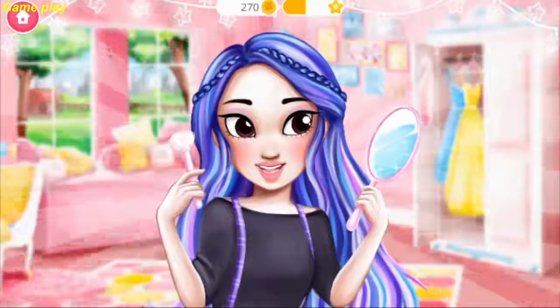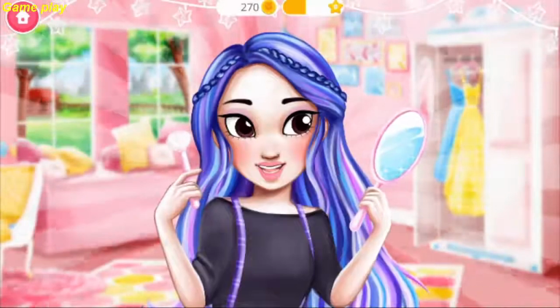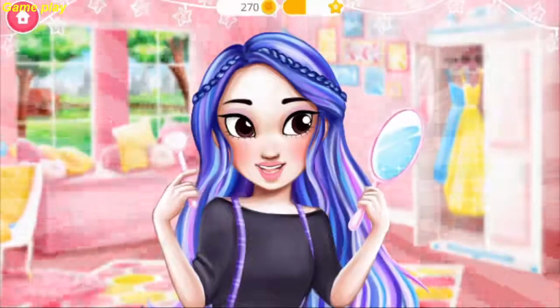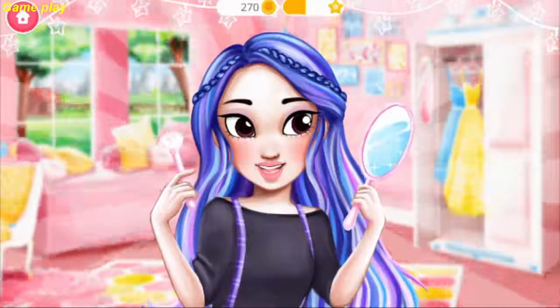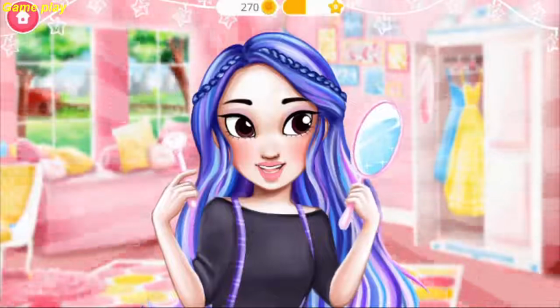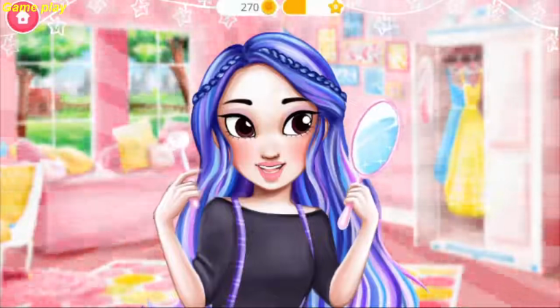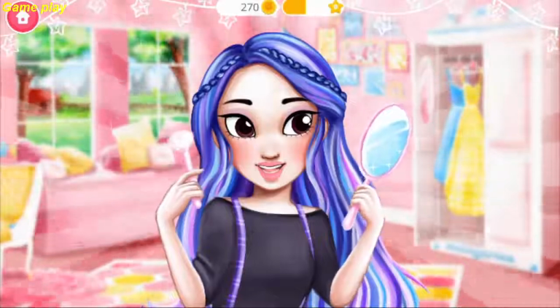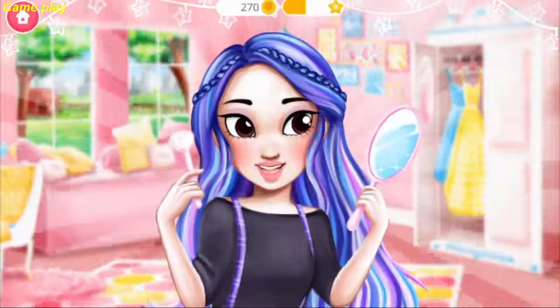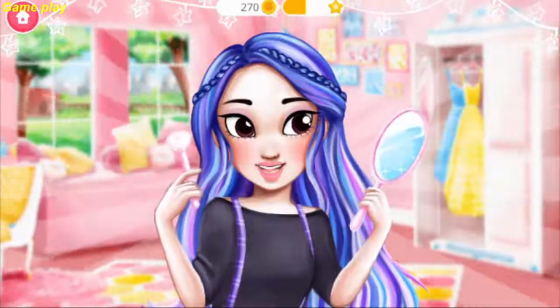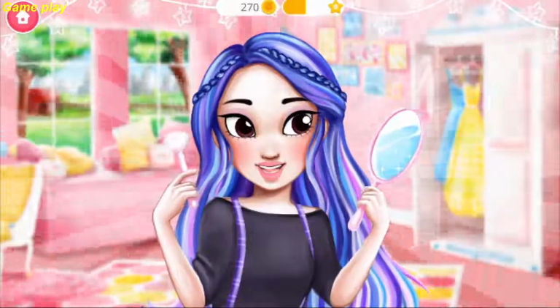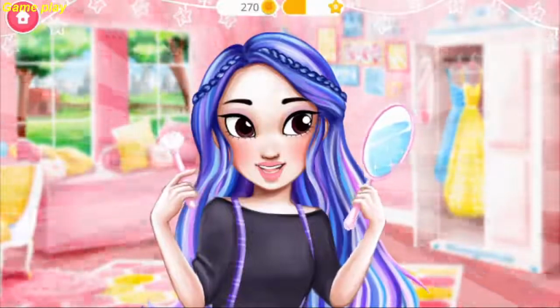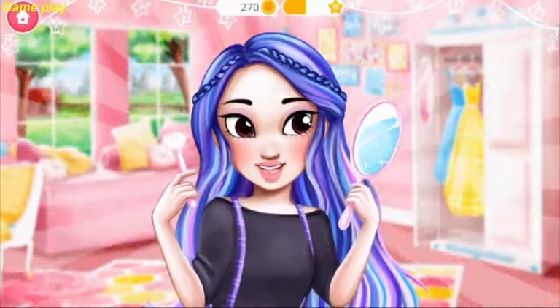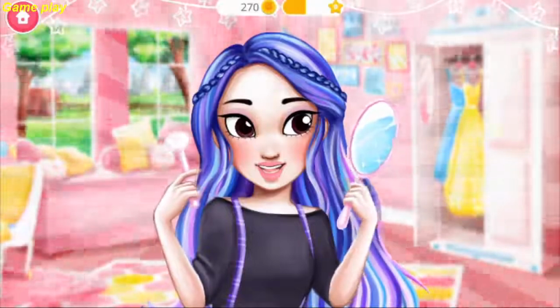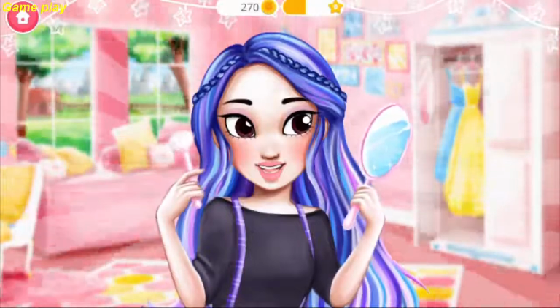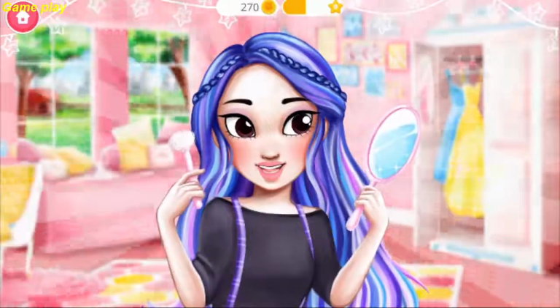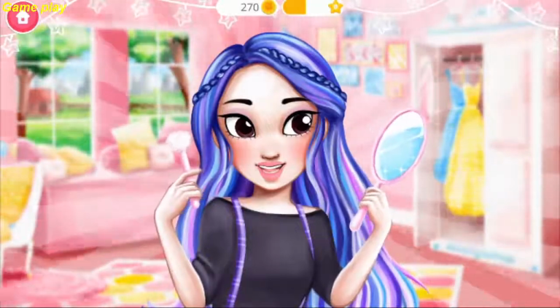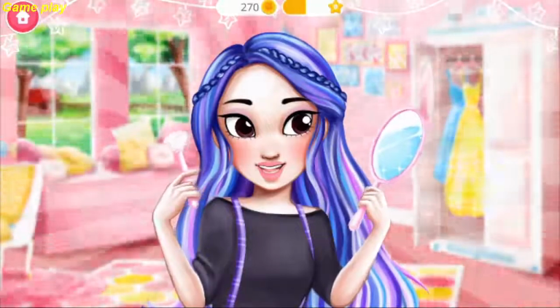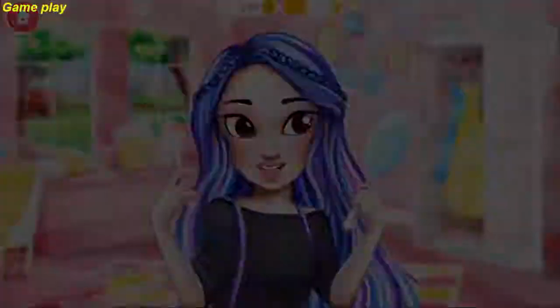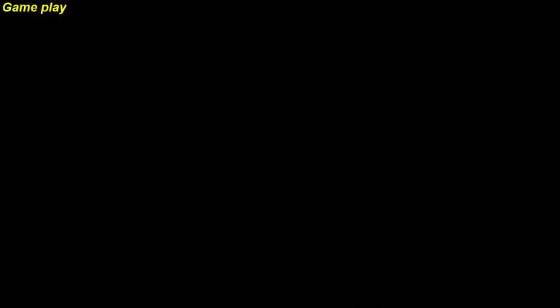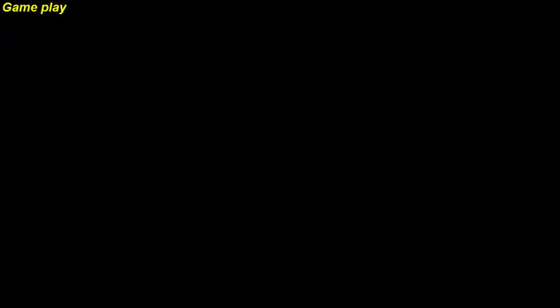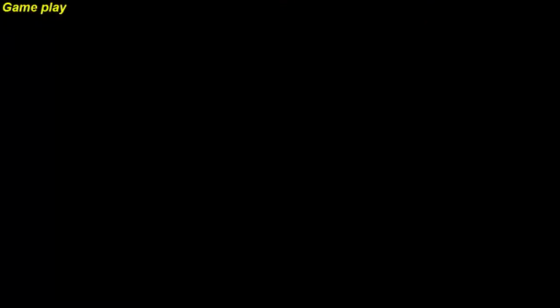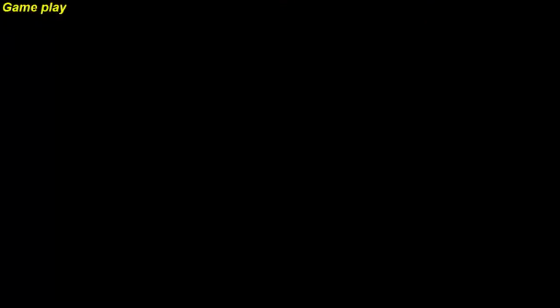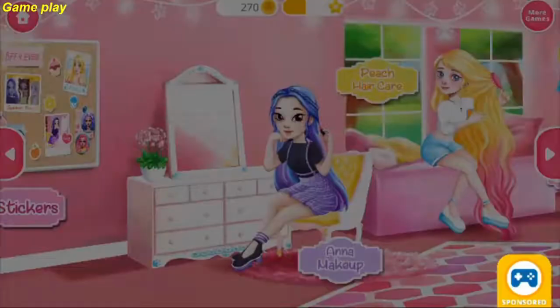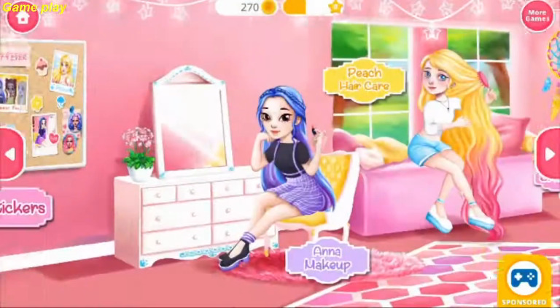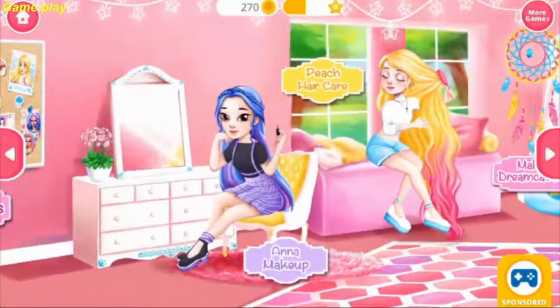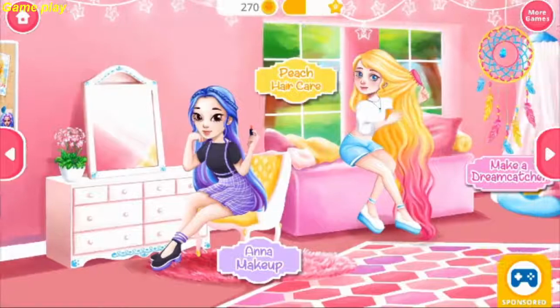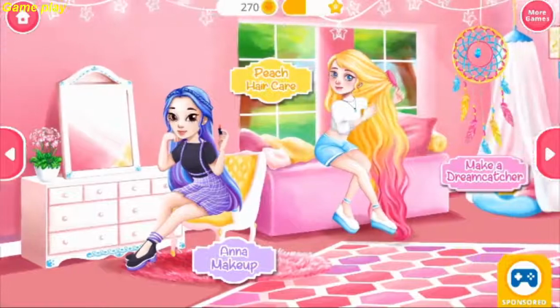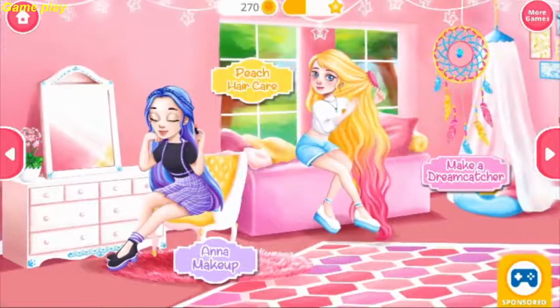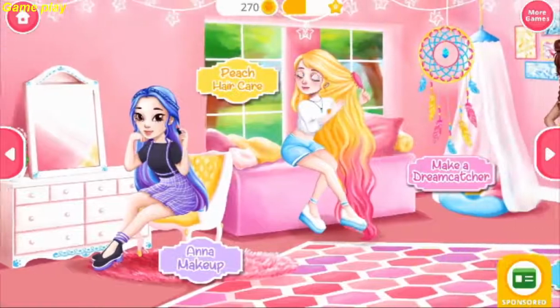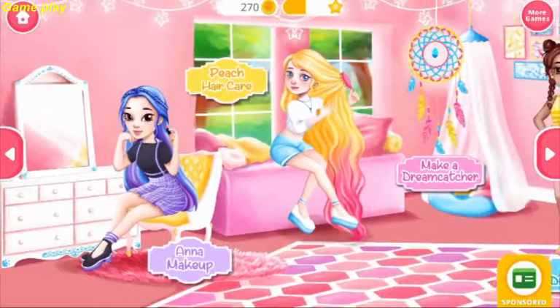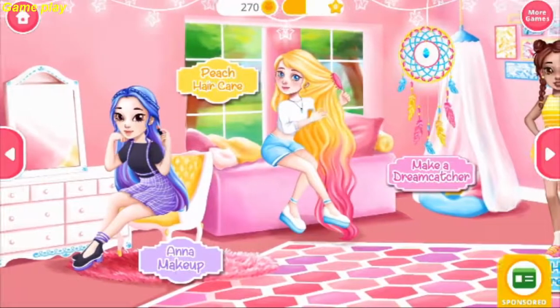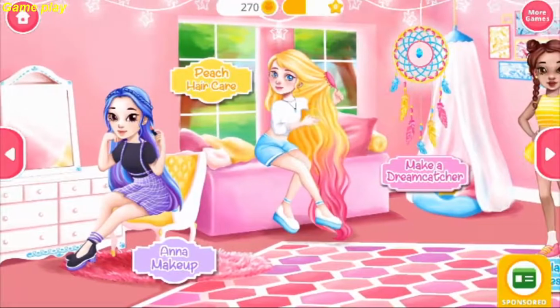Yay! Wow, good job! I love my new look! Welcome to our pajama party!